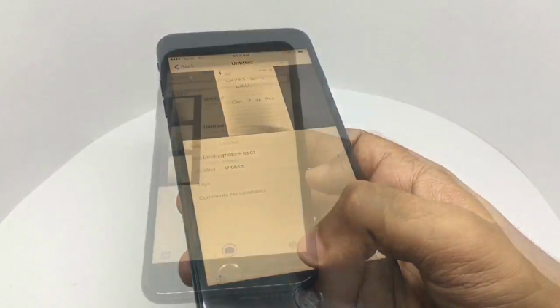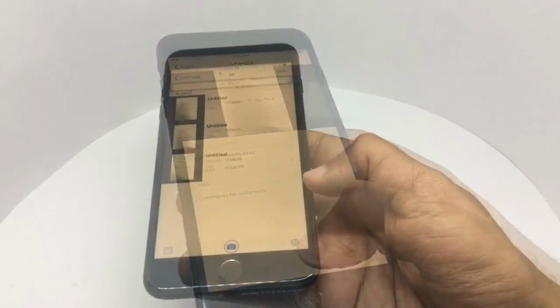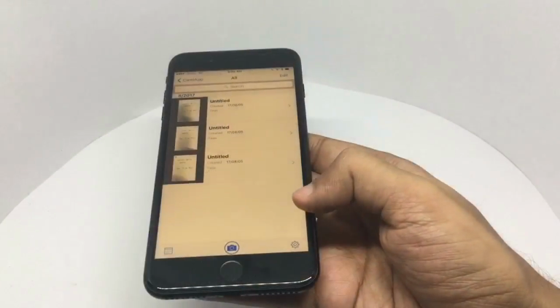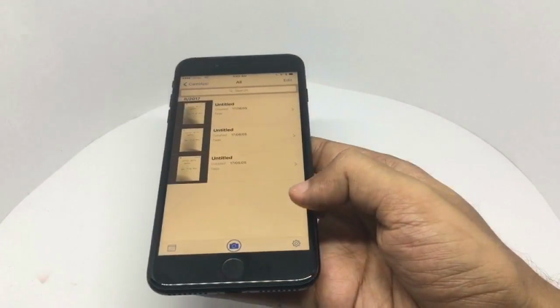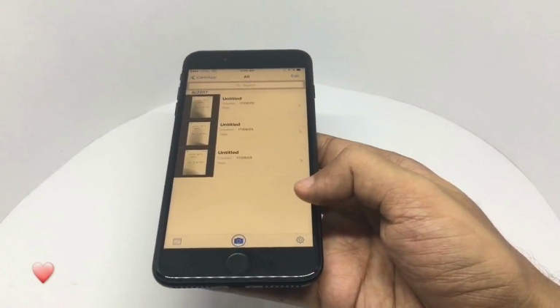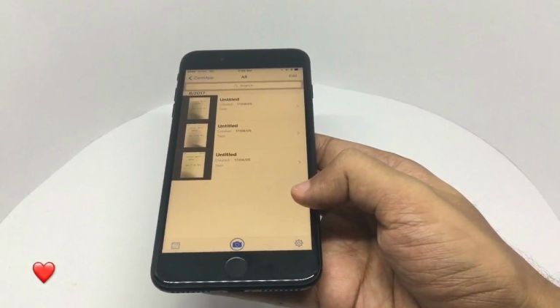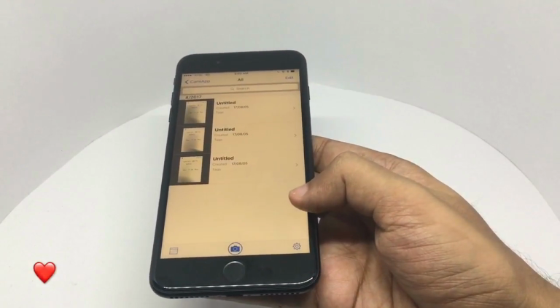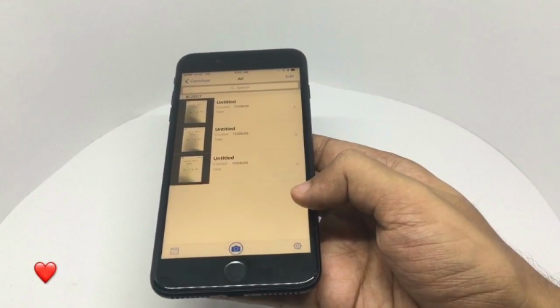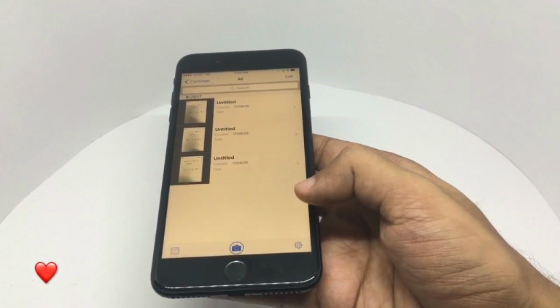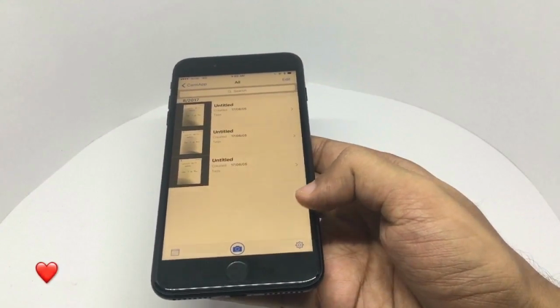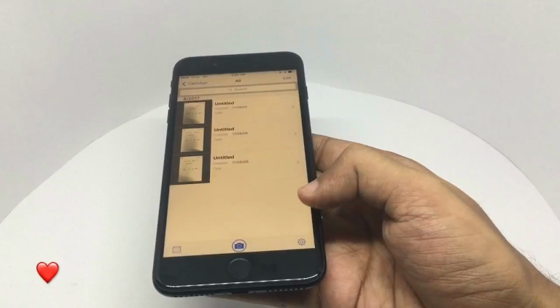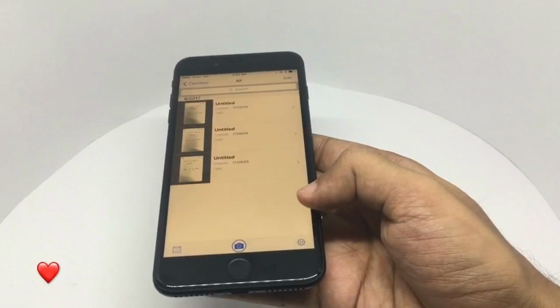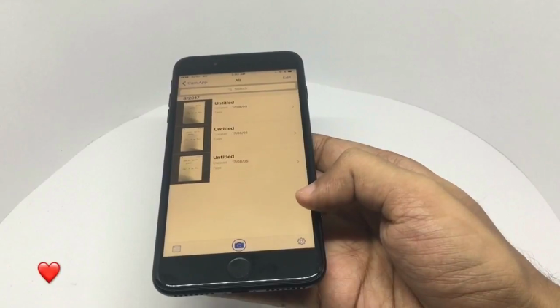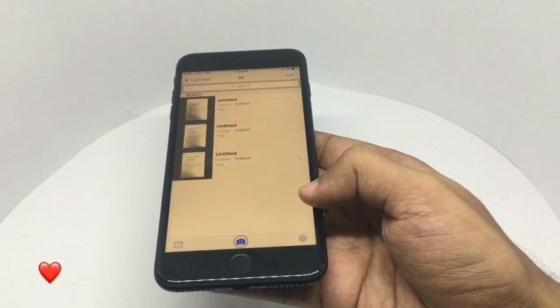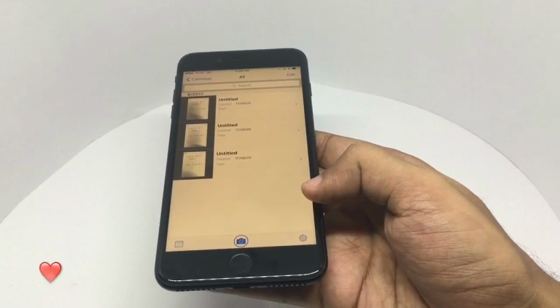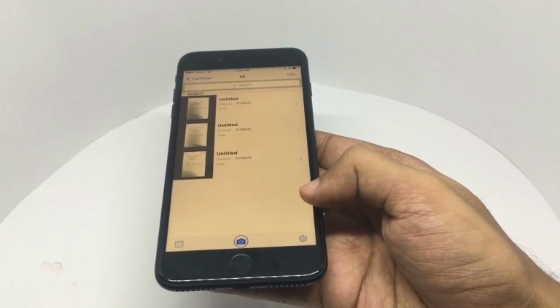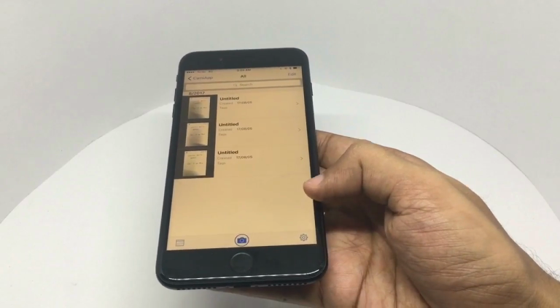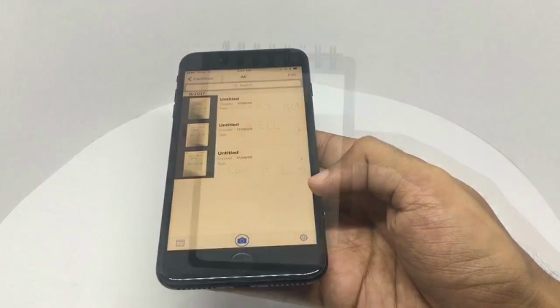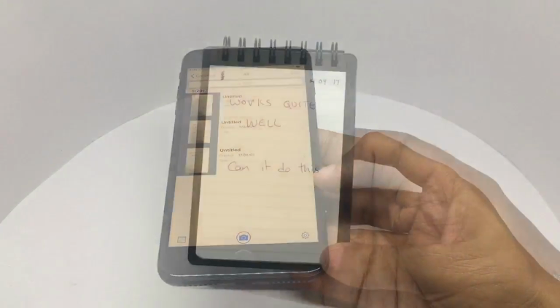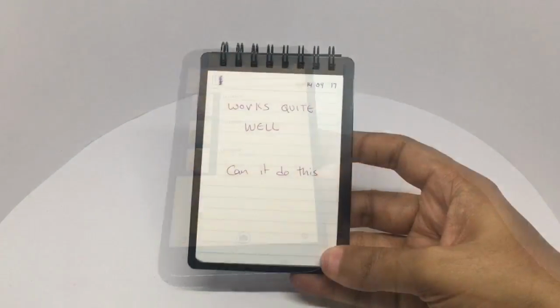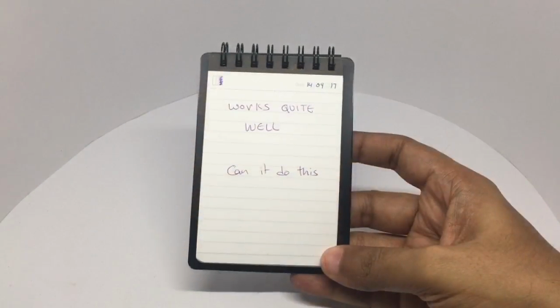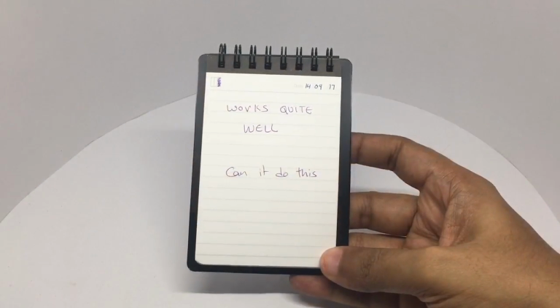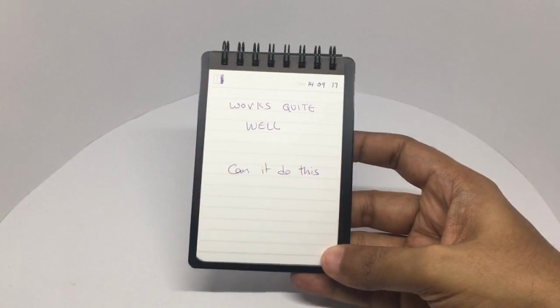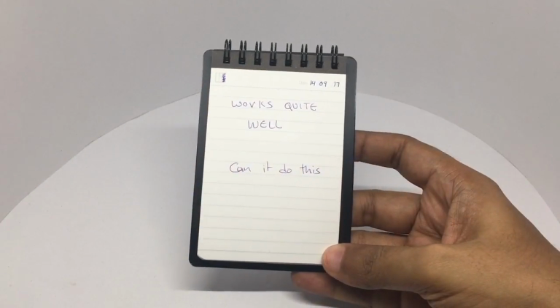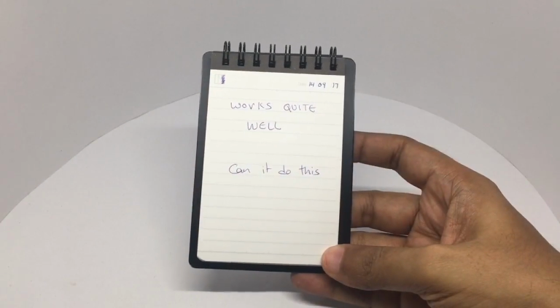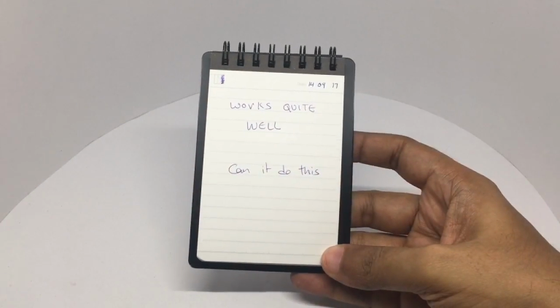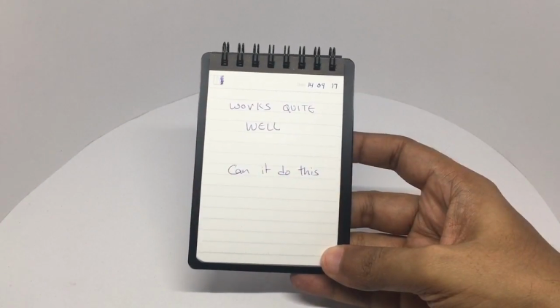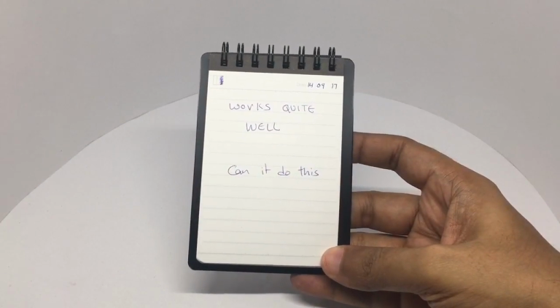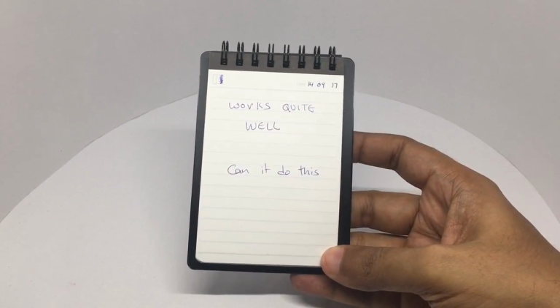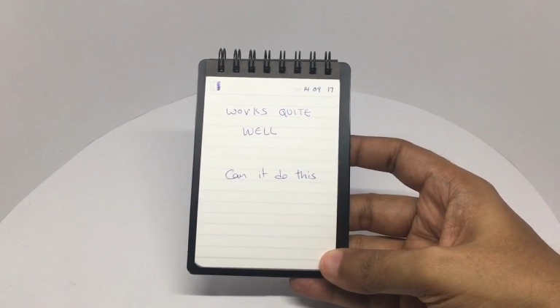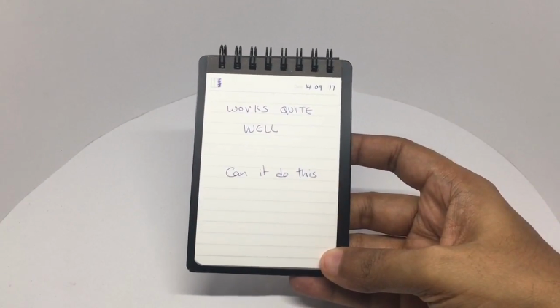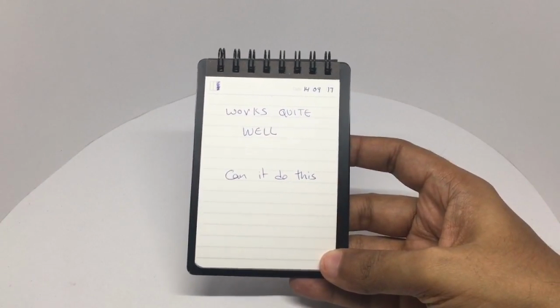I couldn't get the action markers to work, but digitizing these notes works really well.